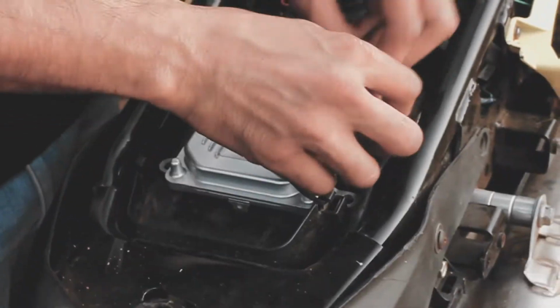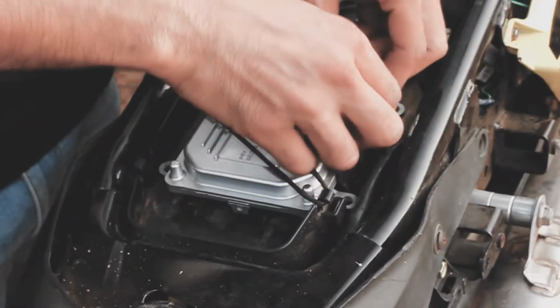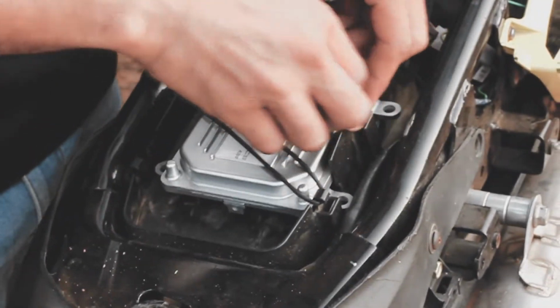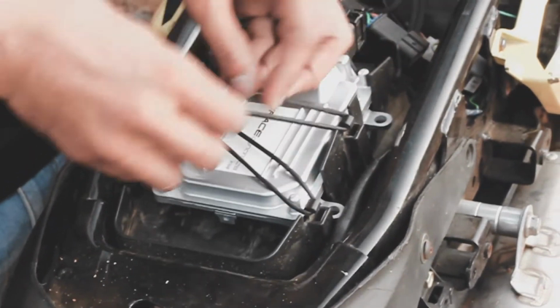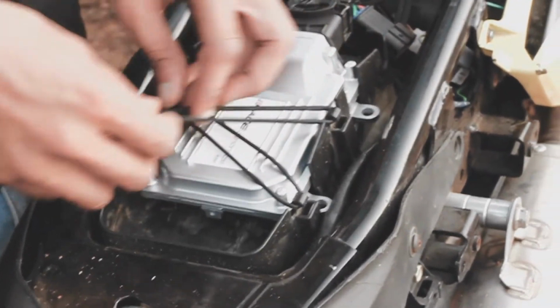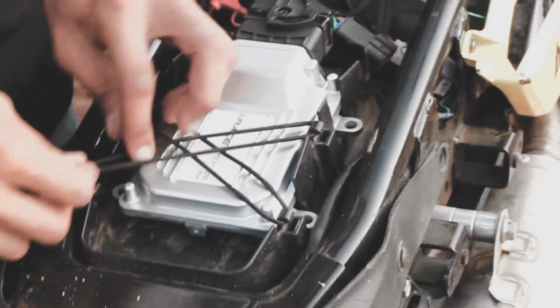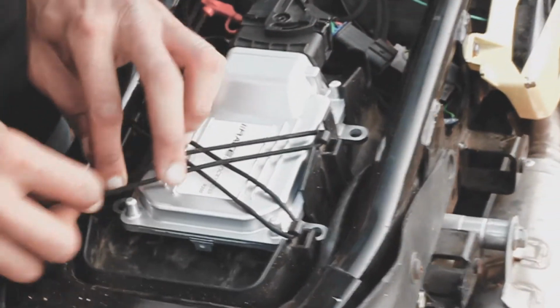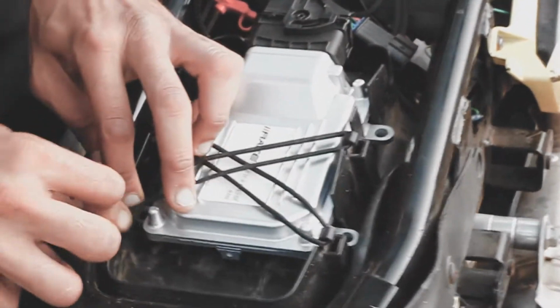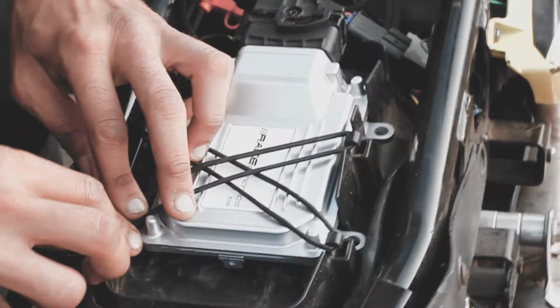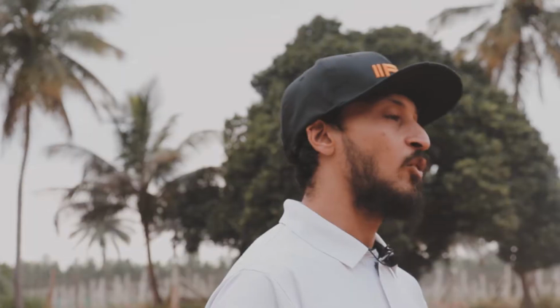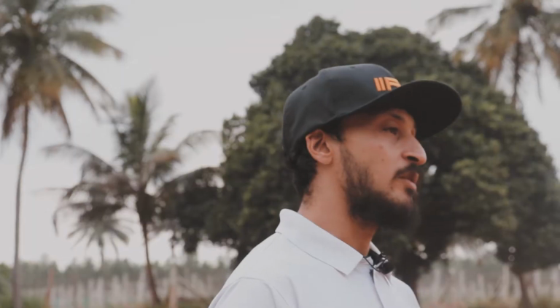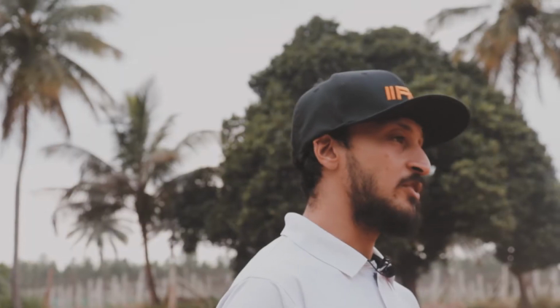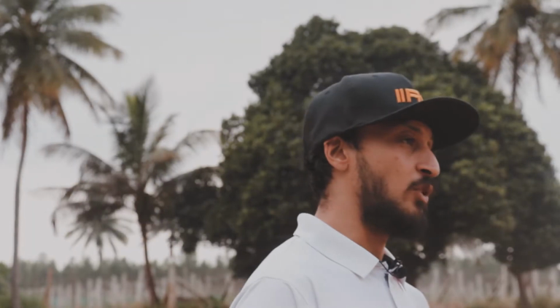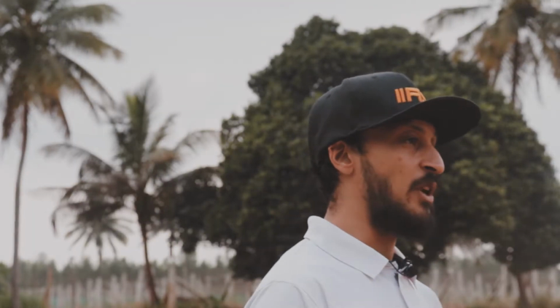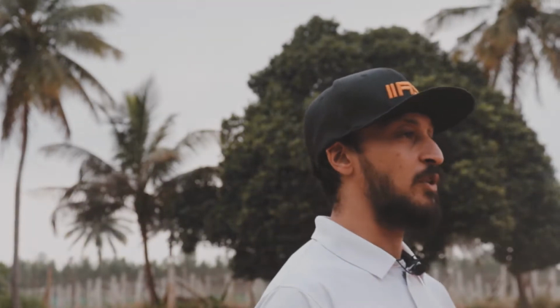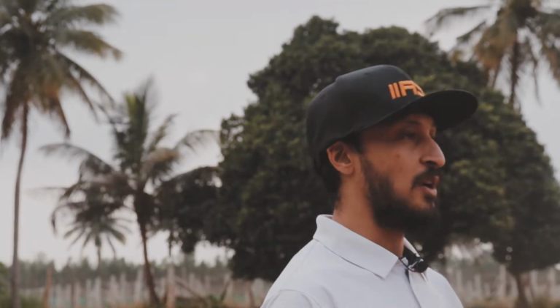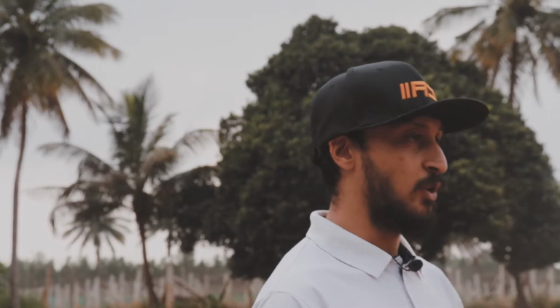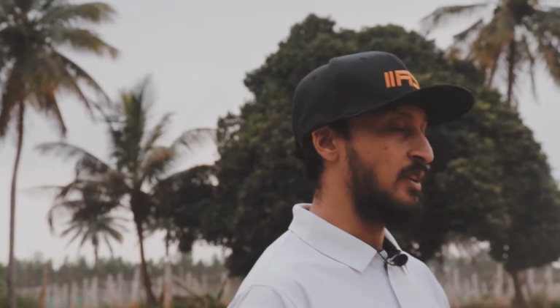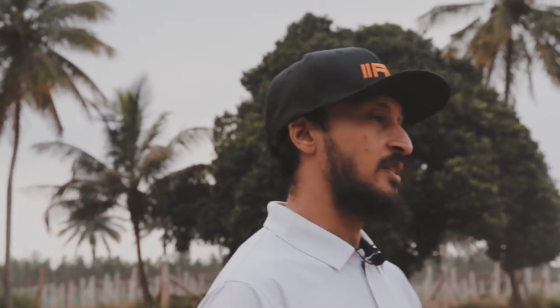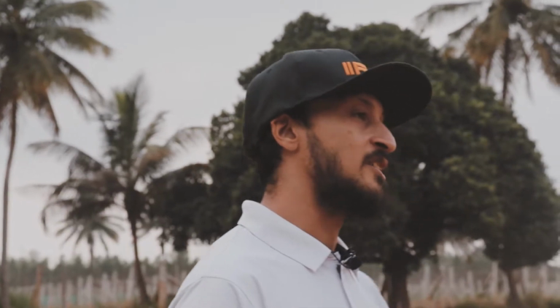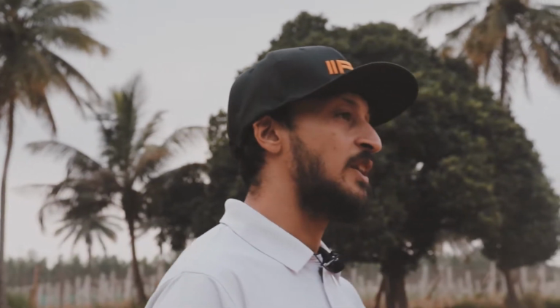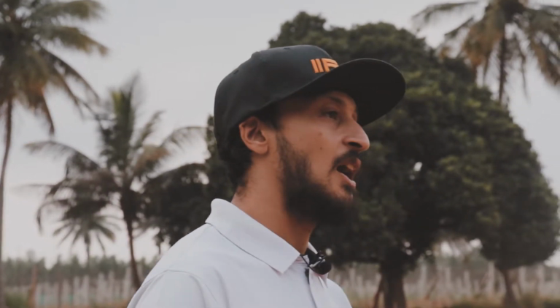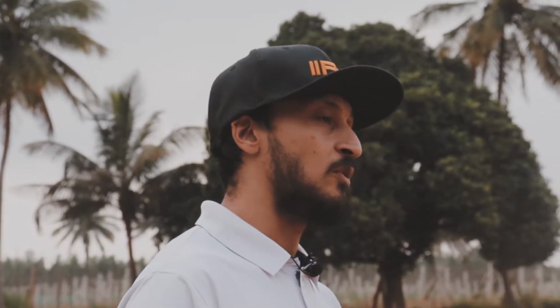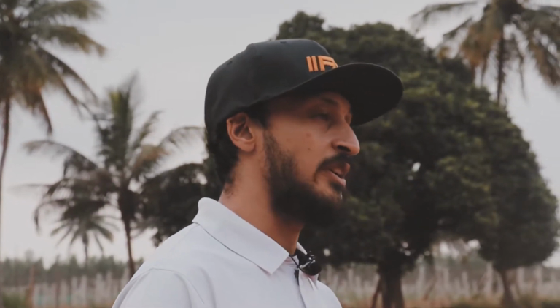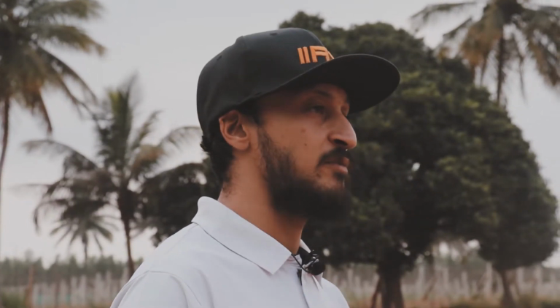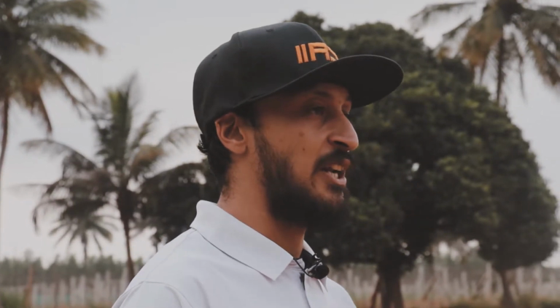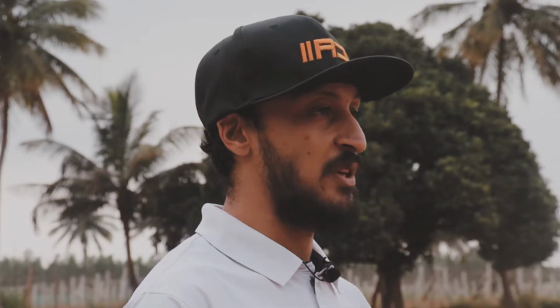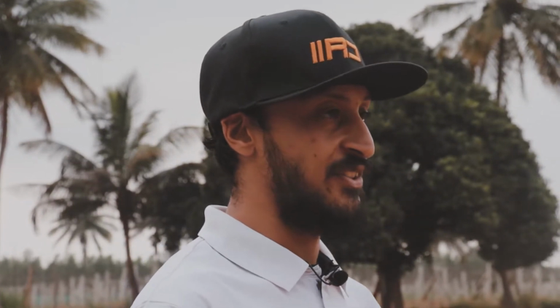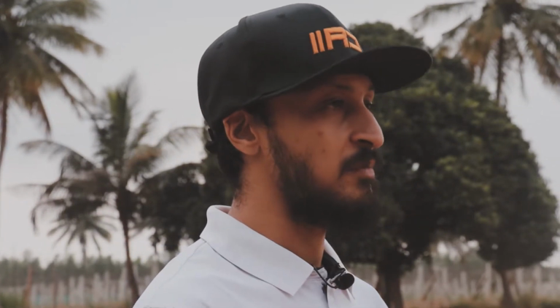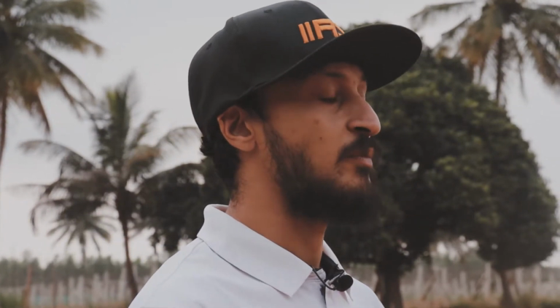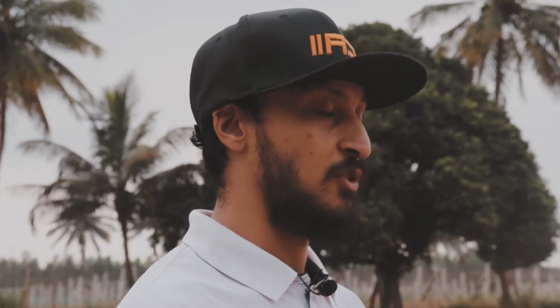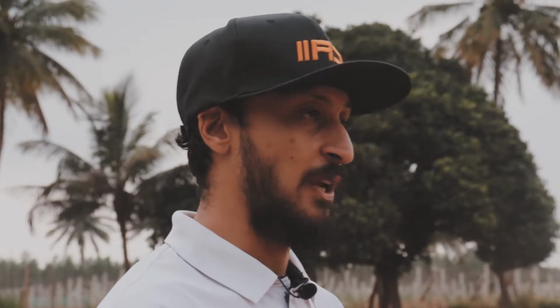Since the mods are done to such an extent, the OEM ECU wouldn't be able to support it. That is when the R200 engine management system comes into play.